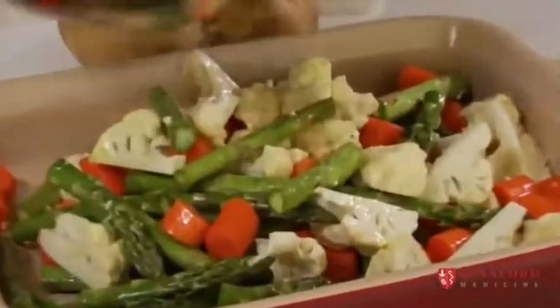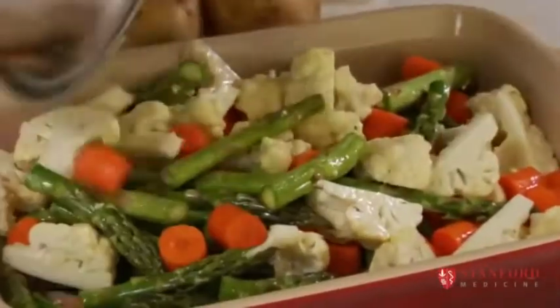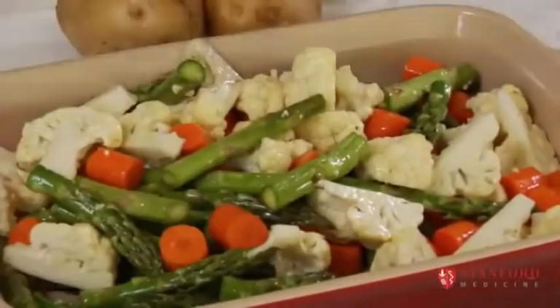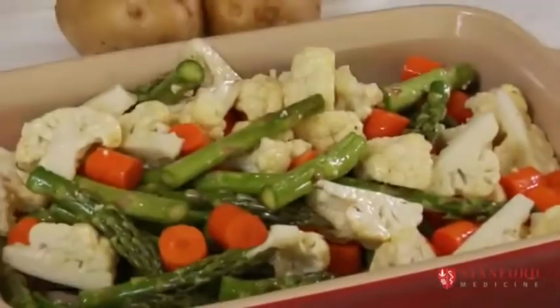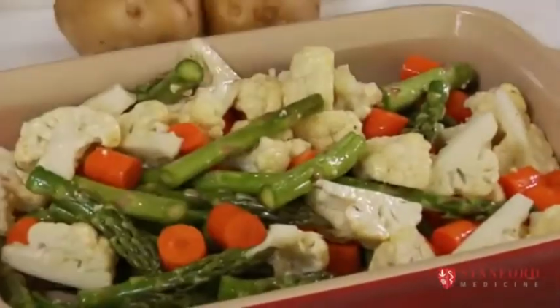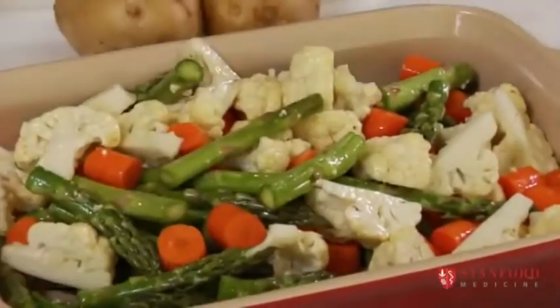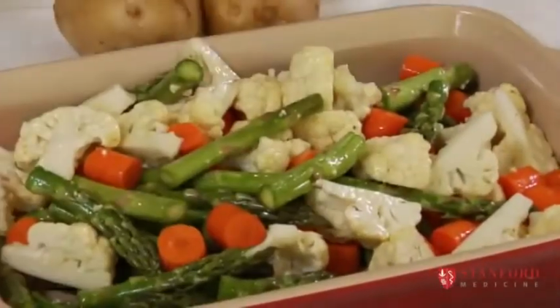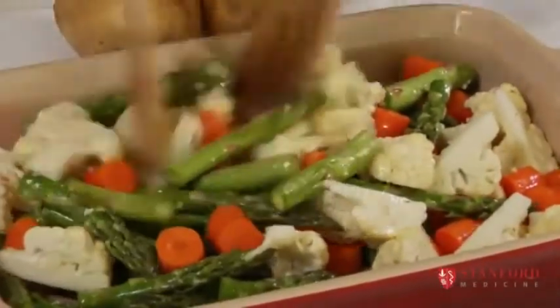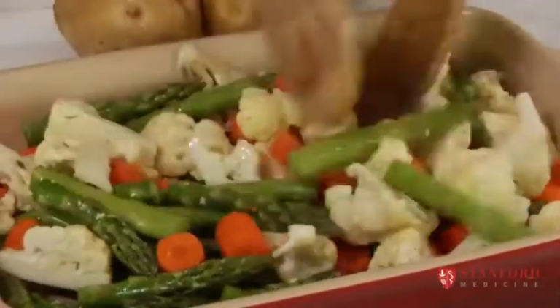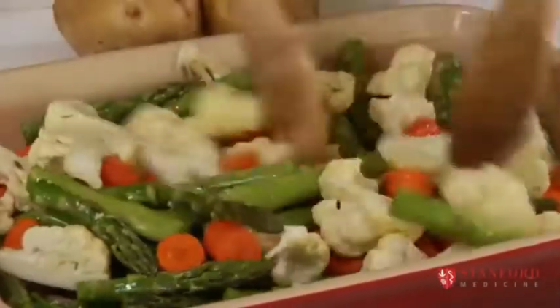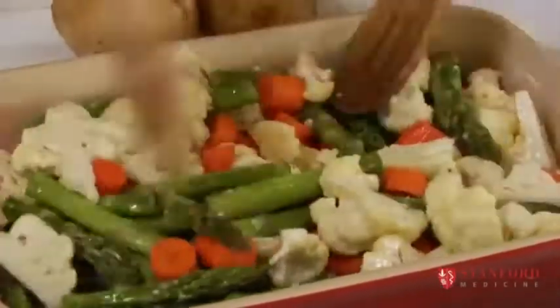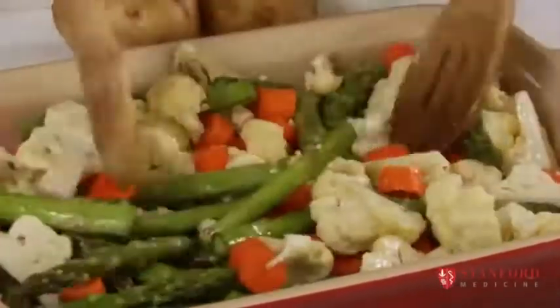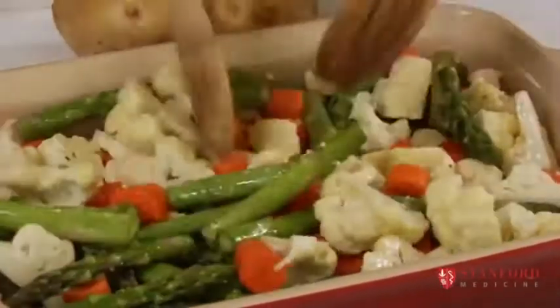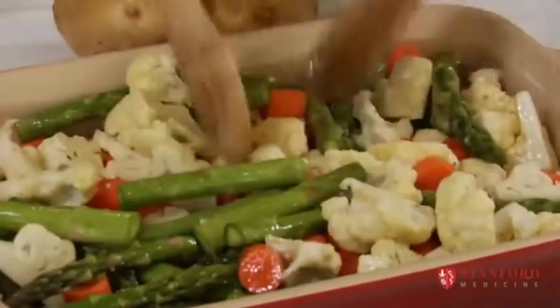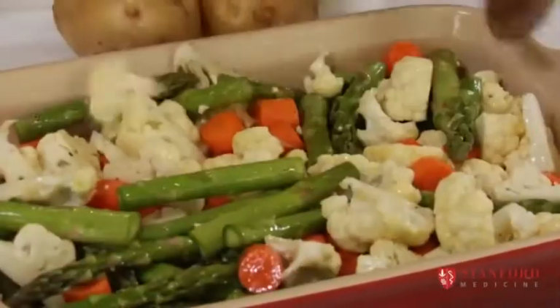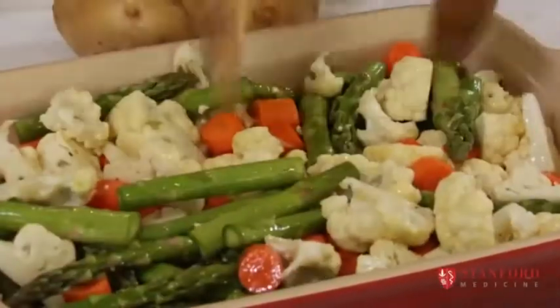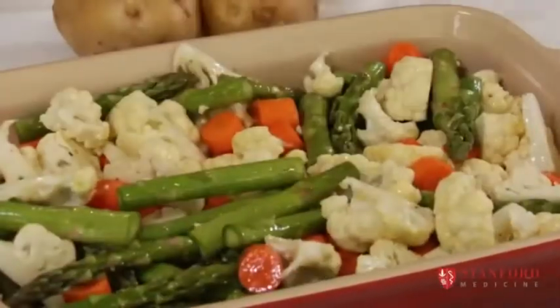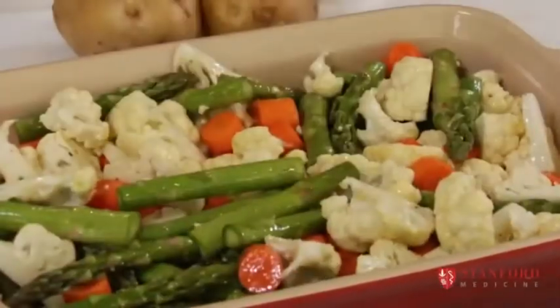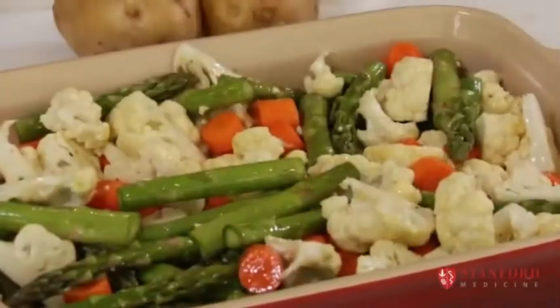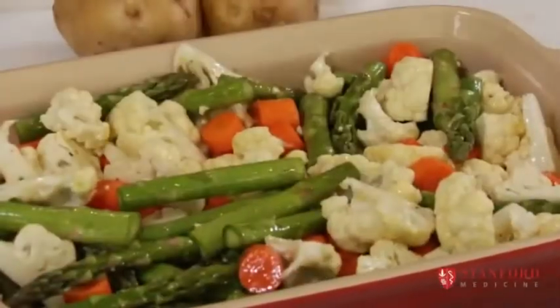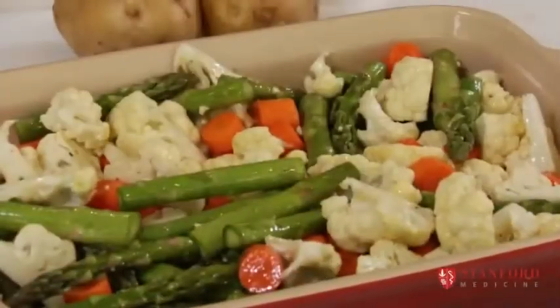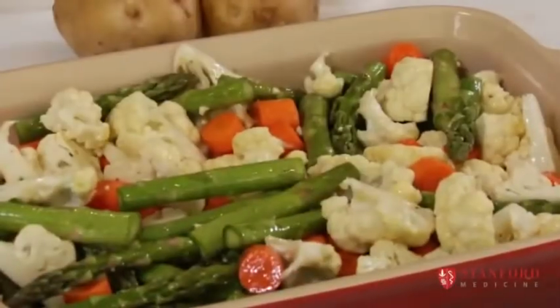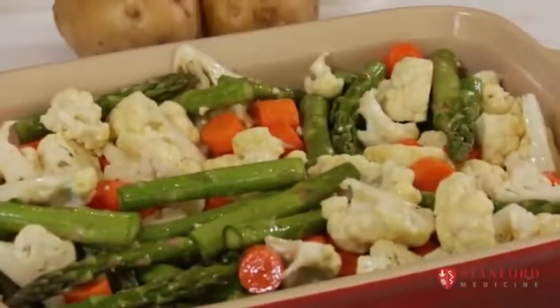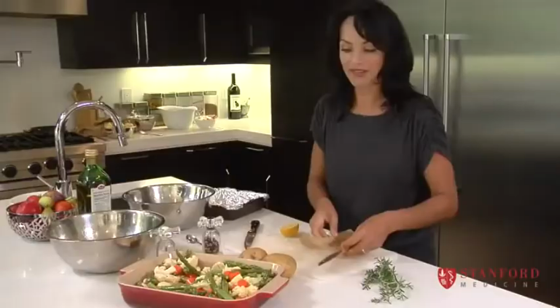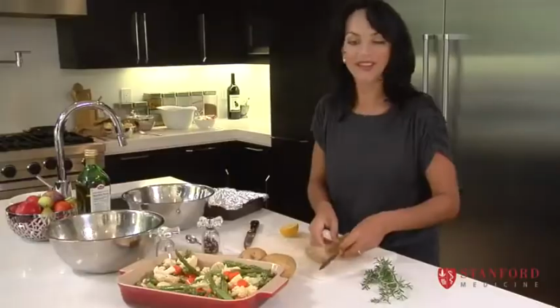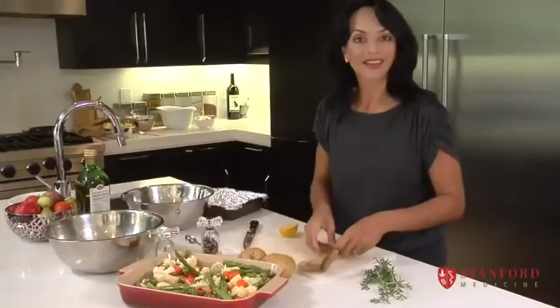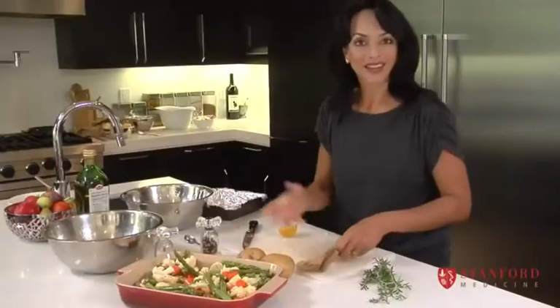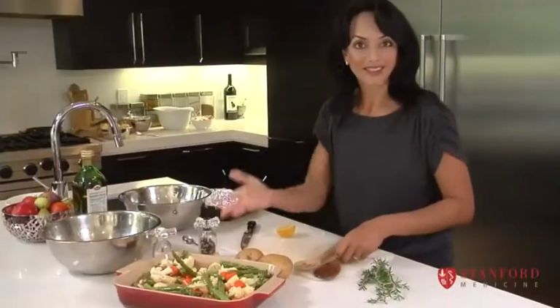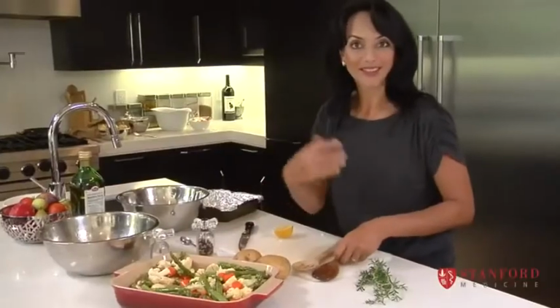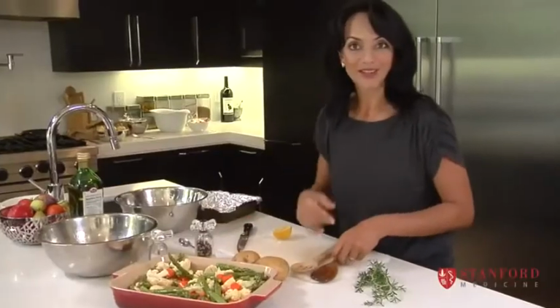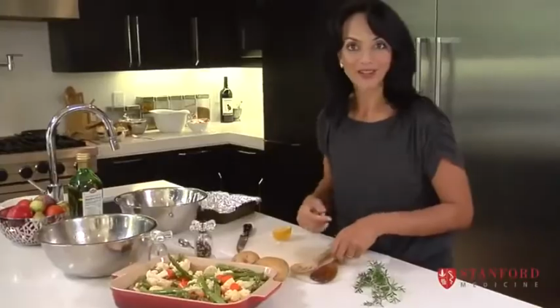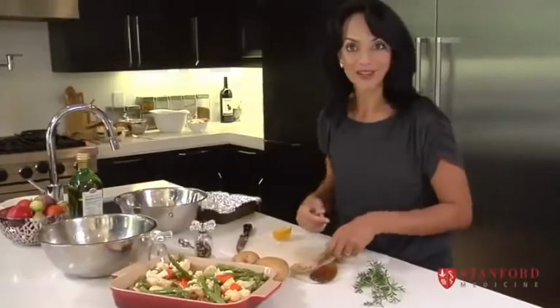And it's ready to go in the oven at about 350 degrees until it's cooked.